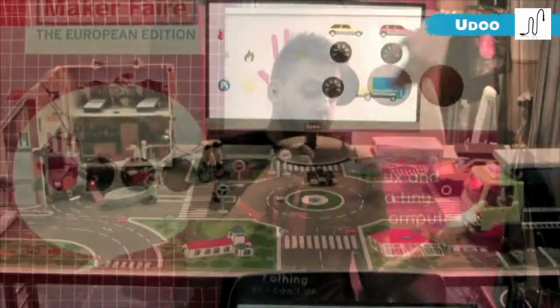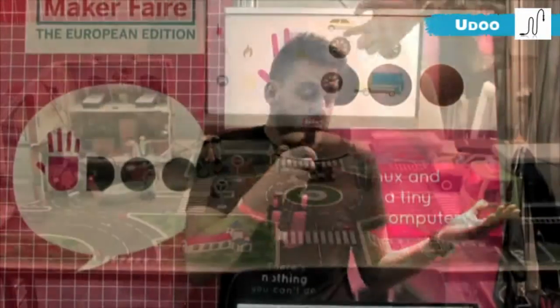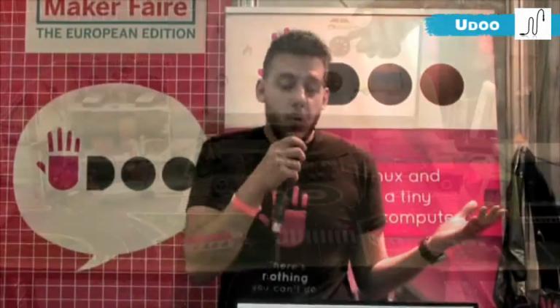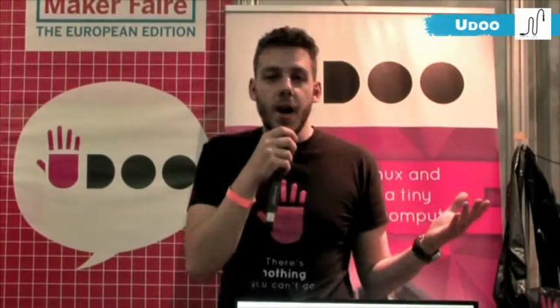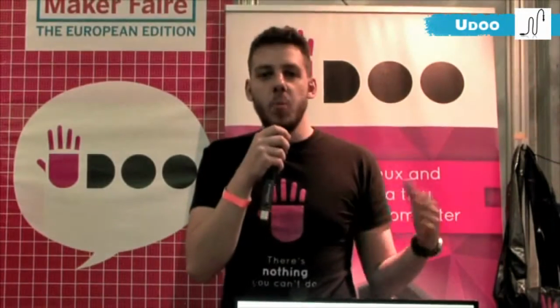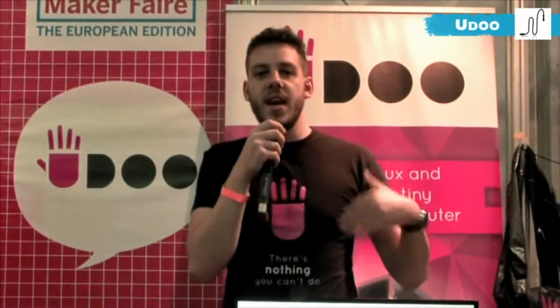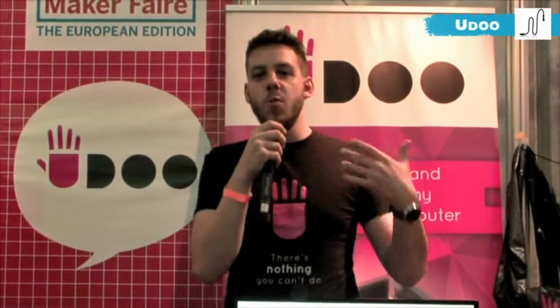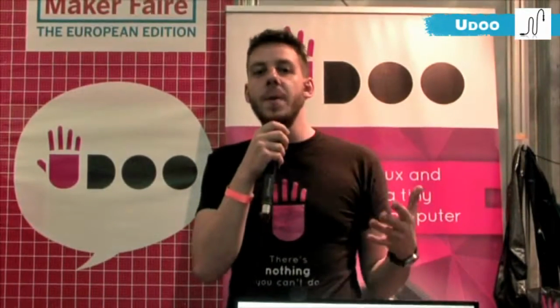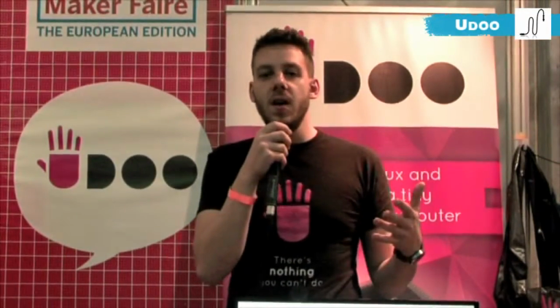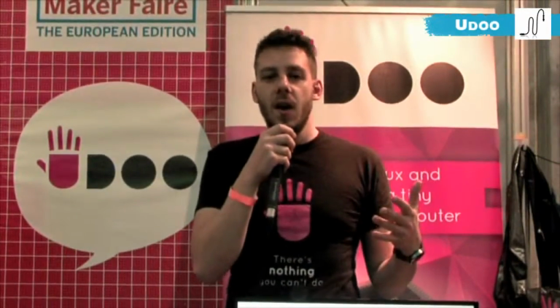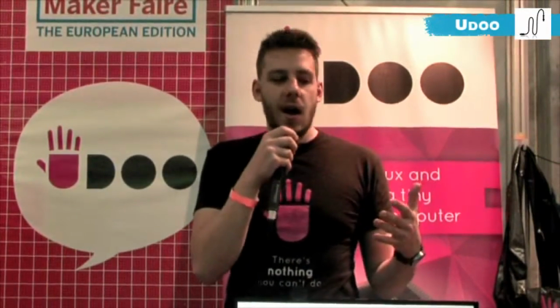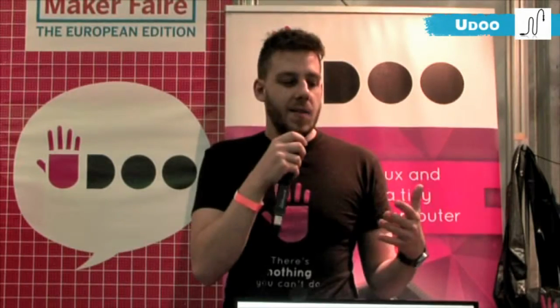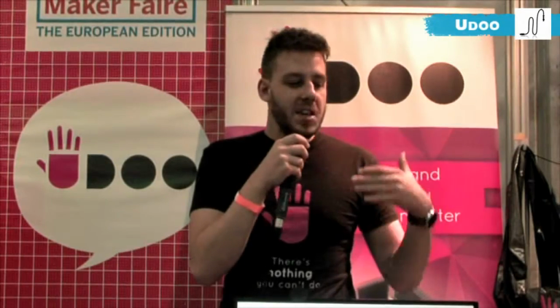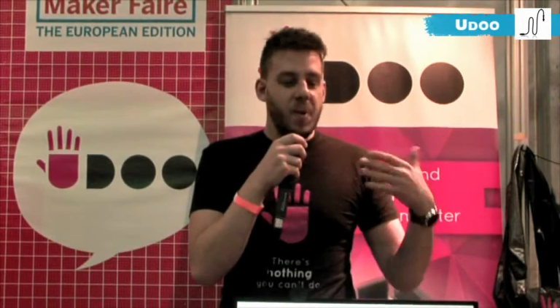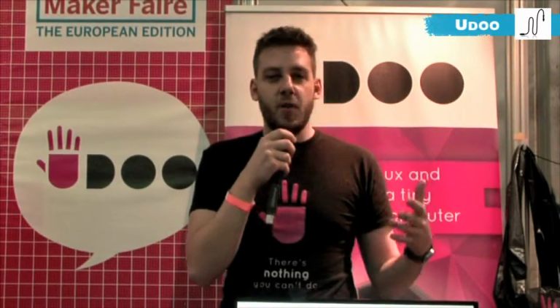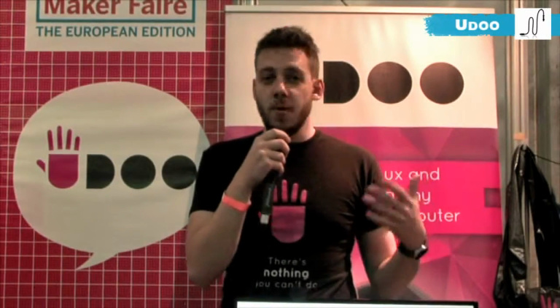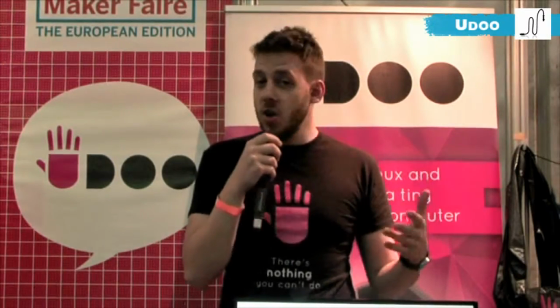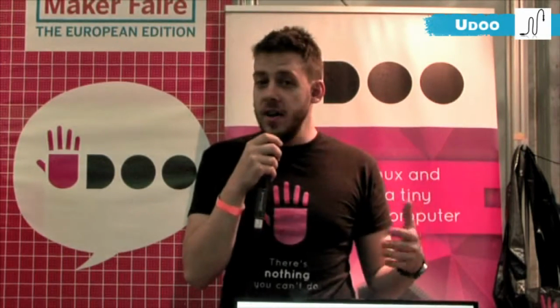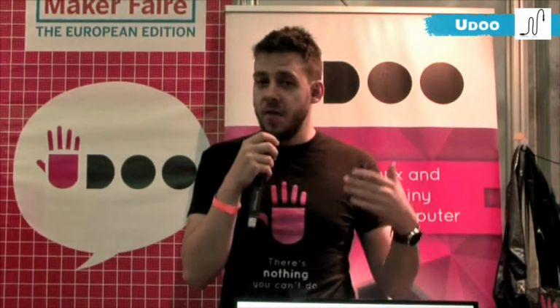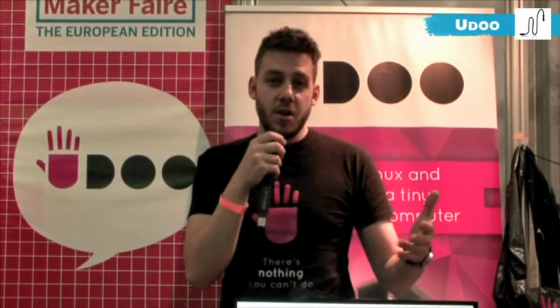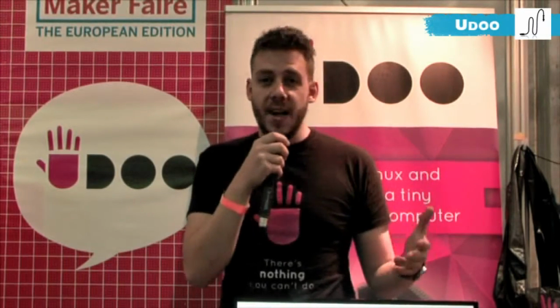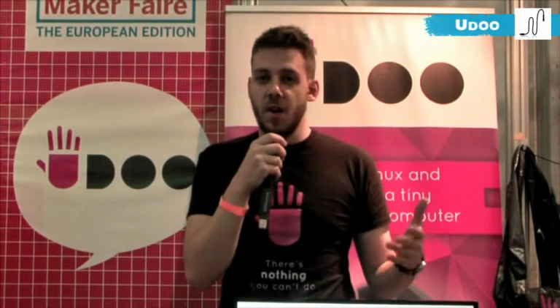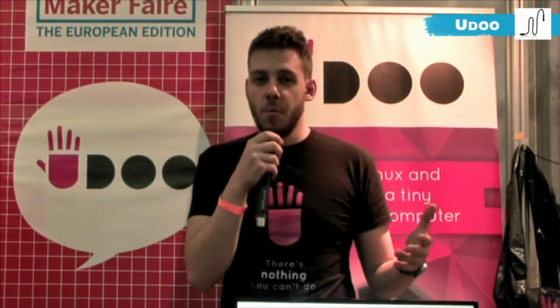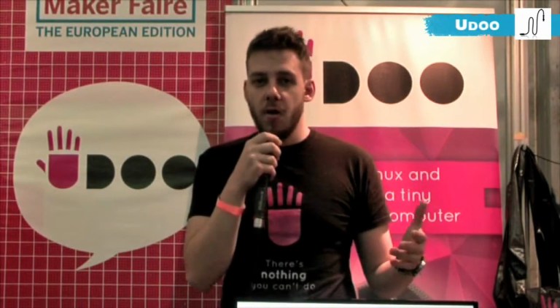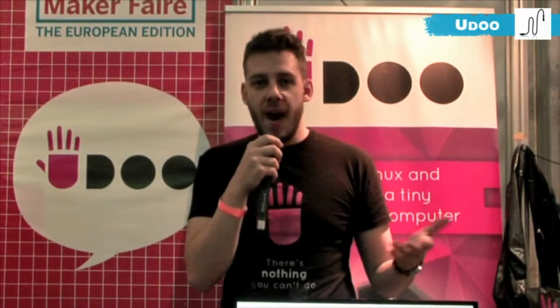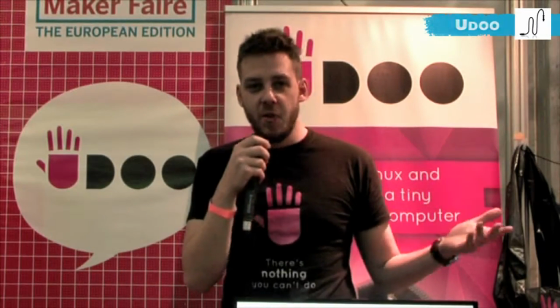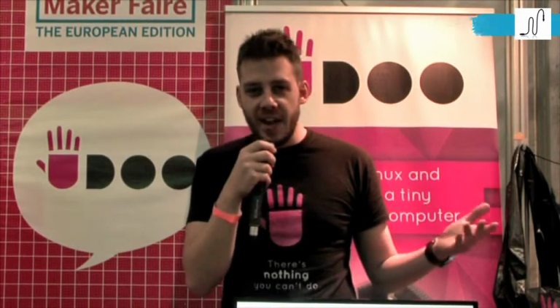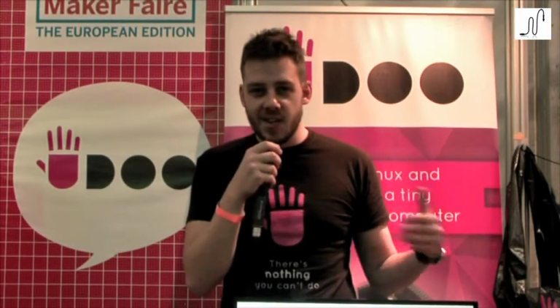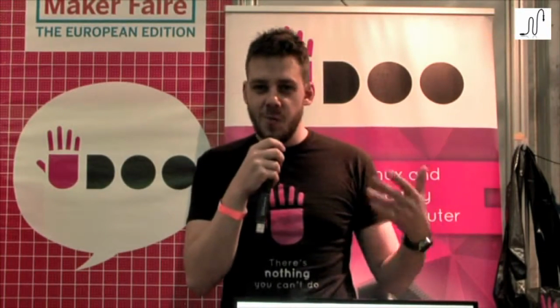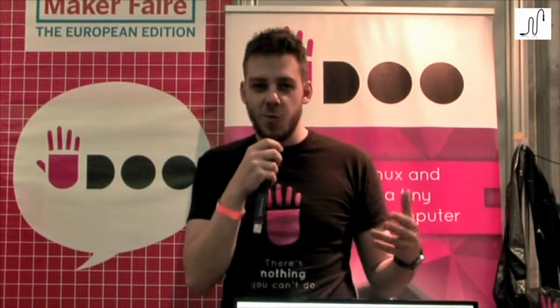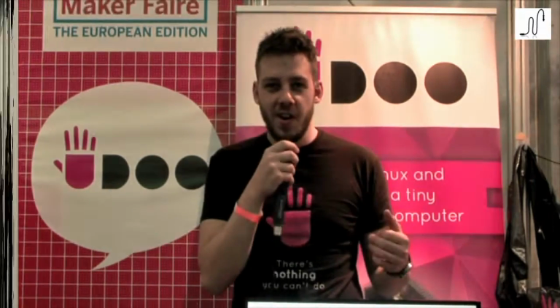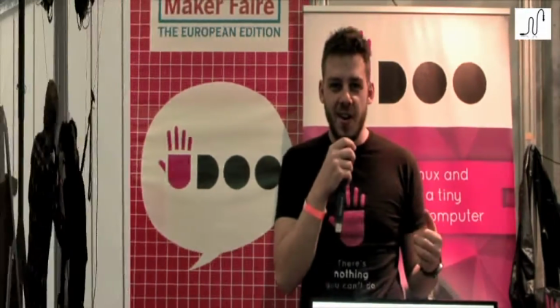We really hope that it will be the platform of choice for the makers of tomorrow and for the kids who want to learn.